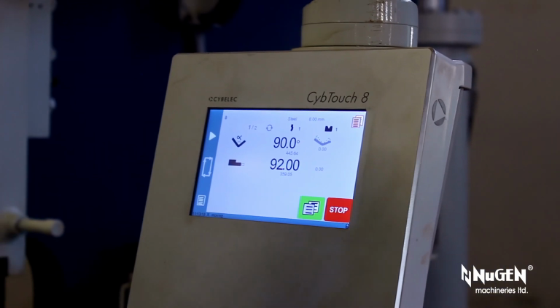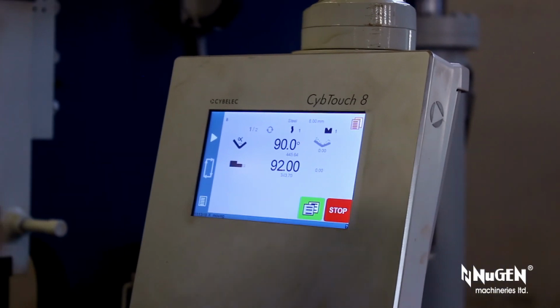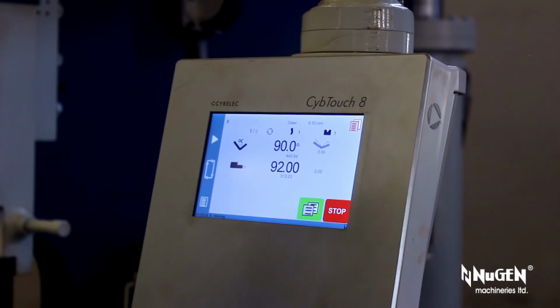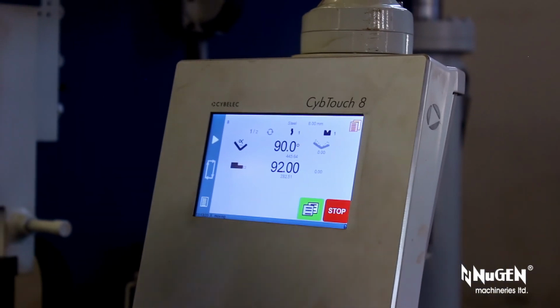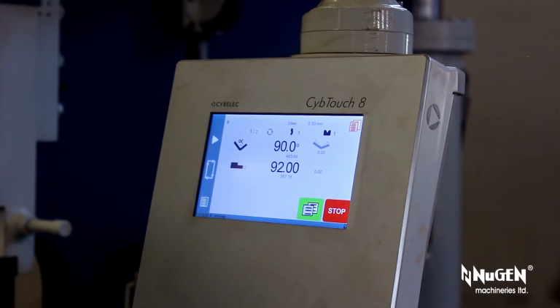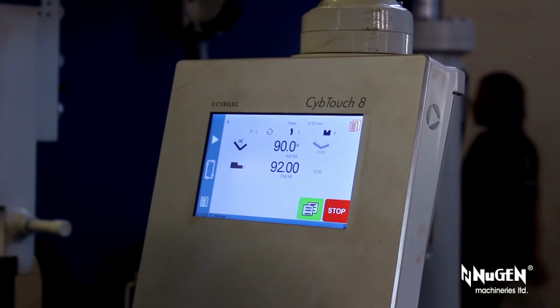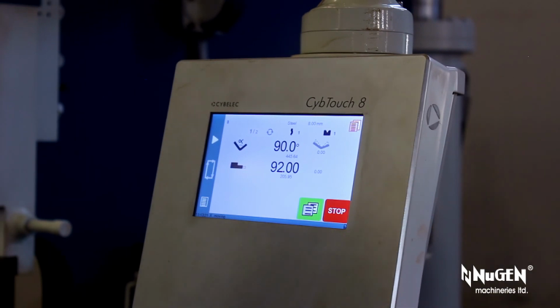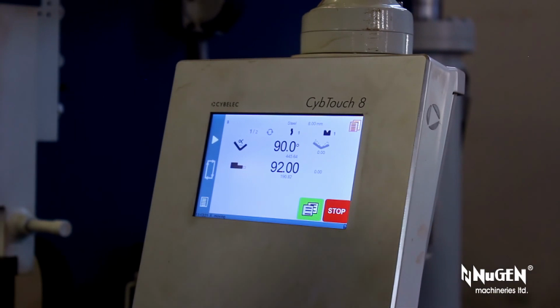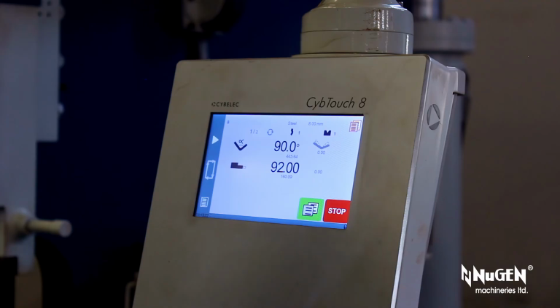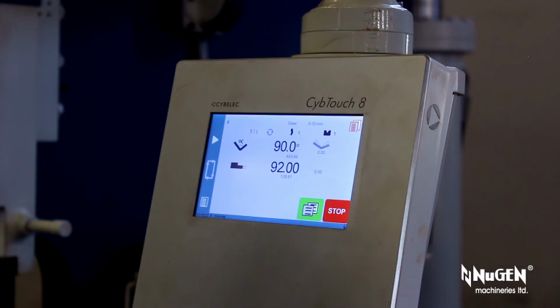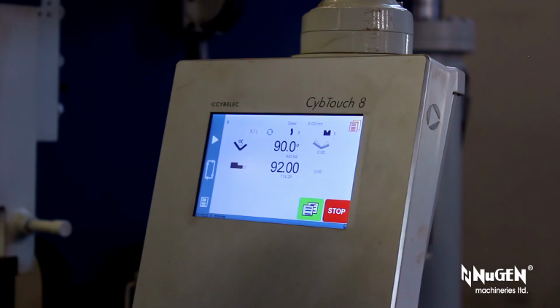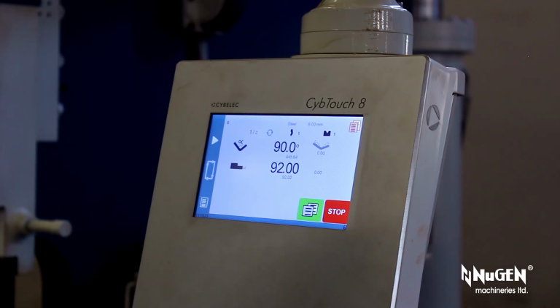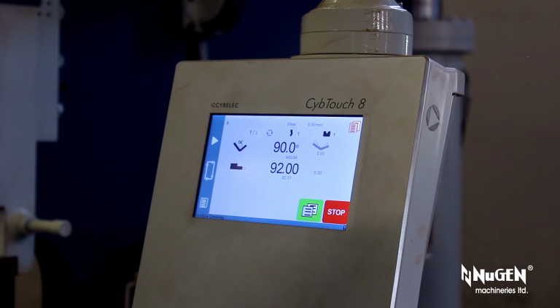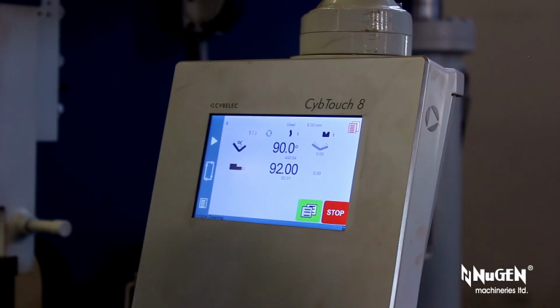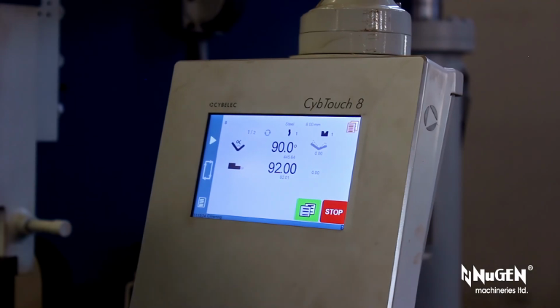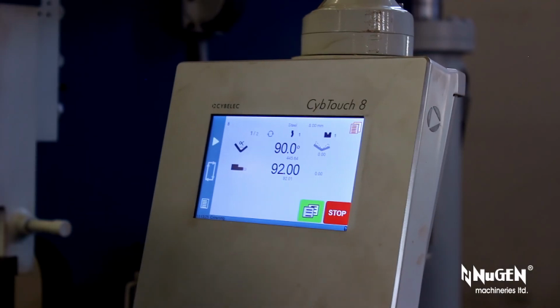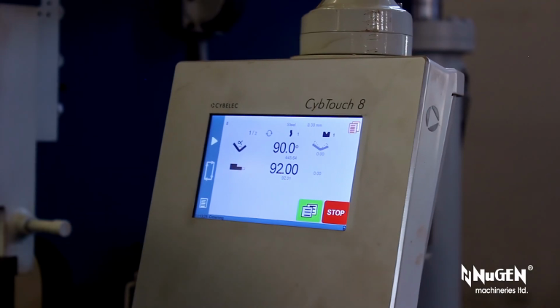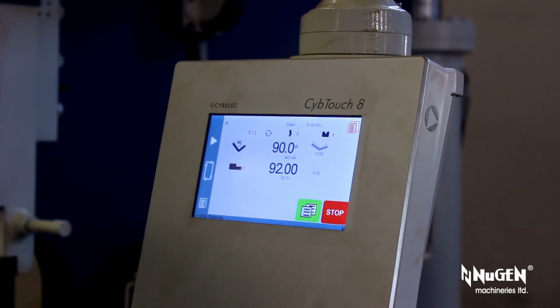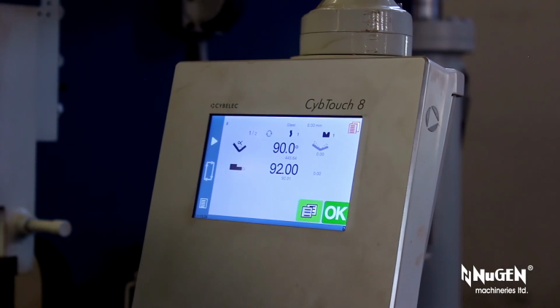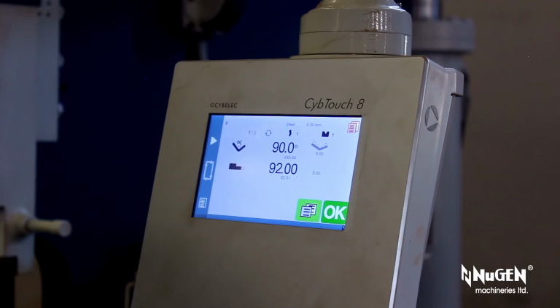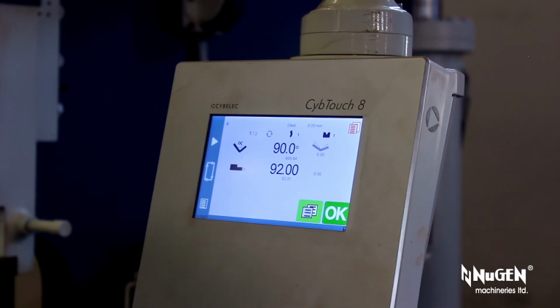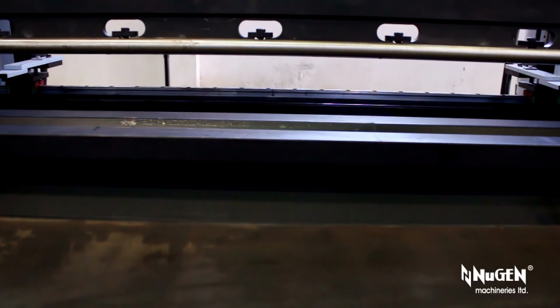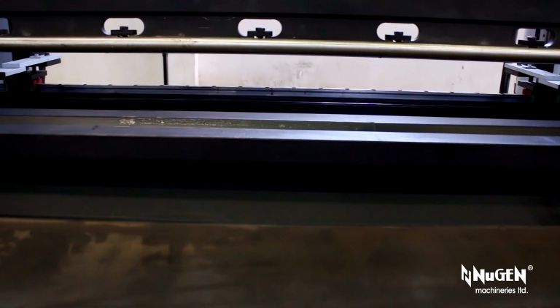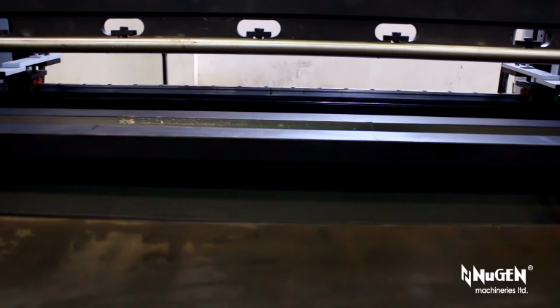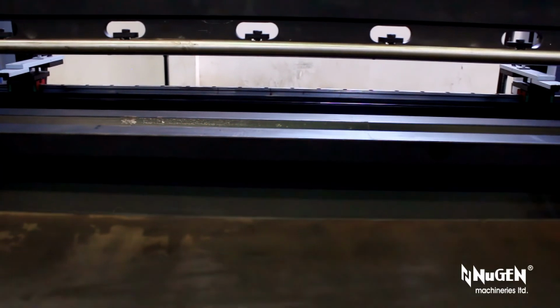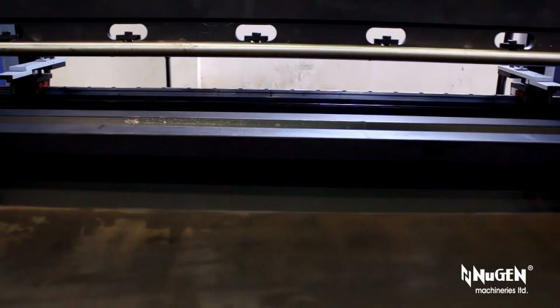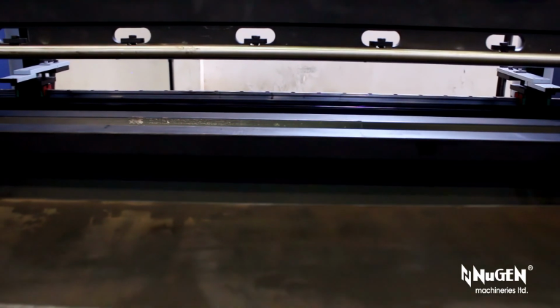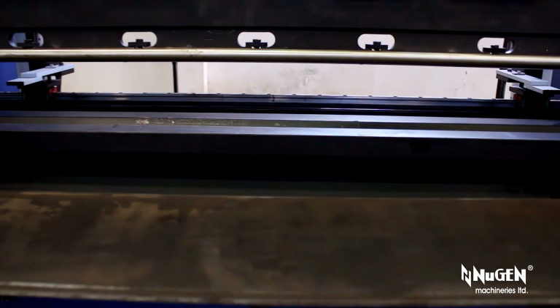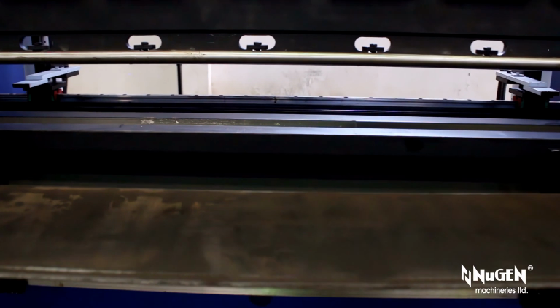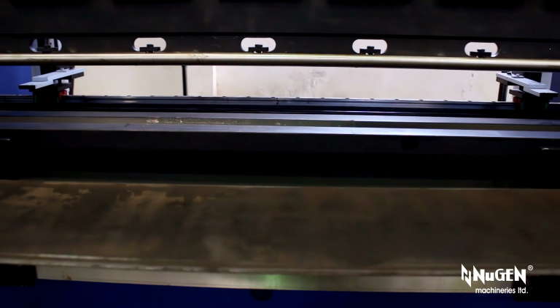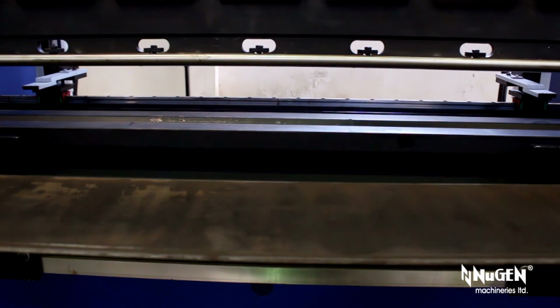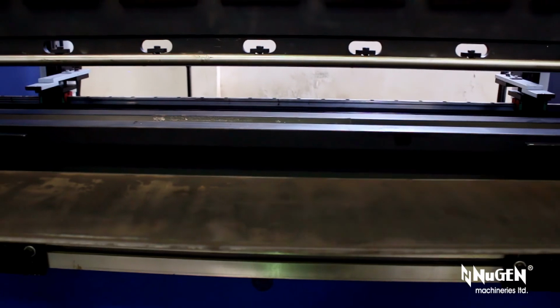Two-axis NC controller: Y-axis for depth and angle control, and X-axis for back gauge positioning.